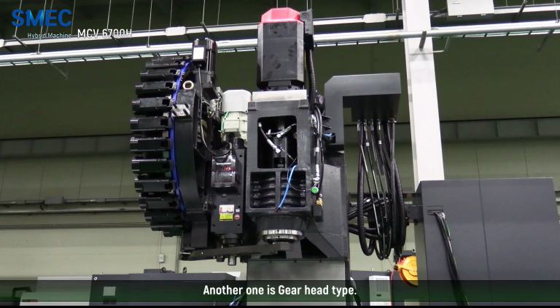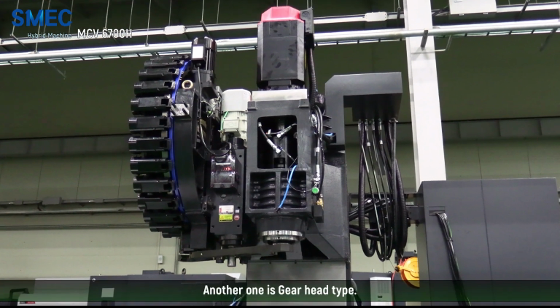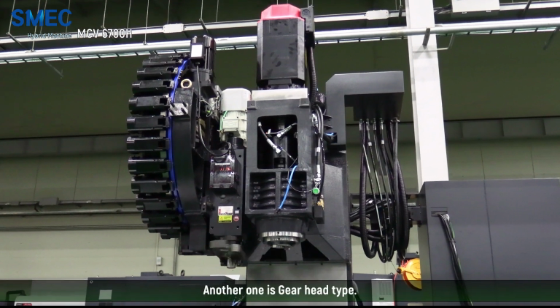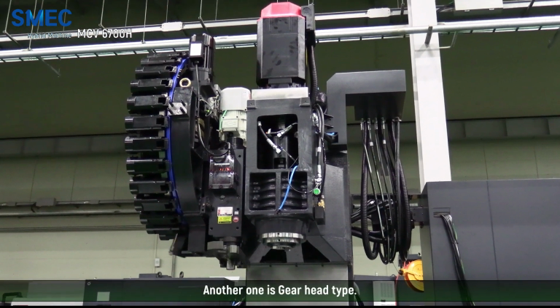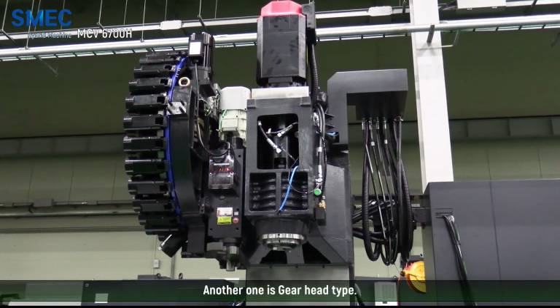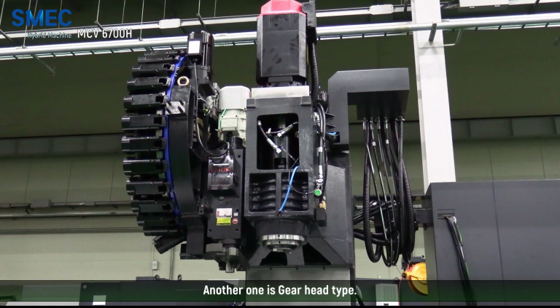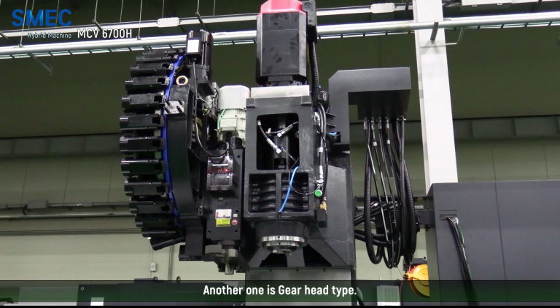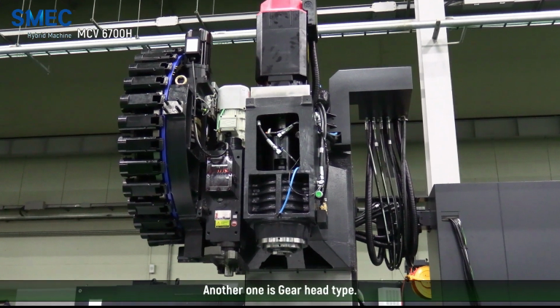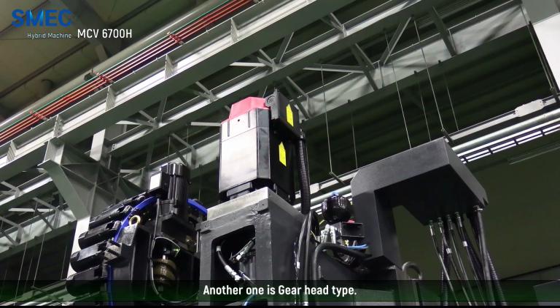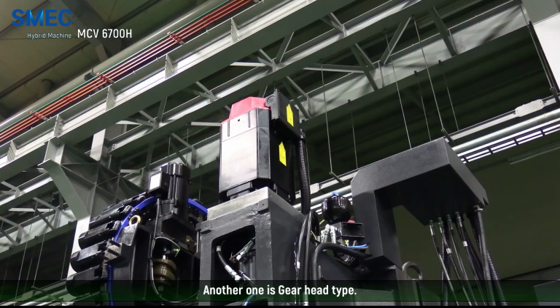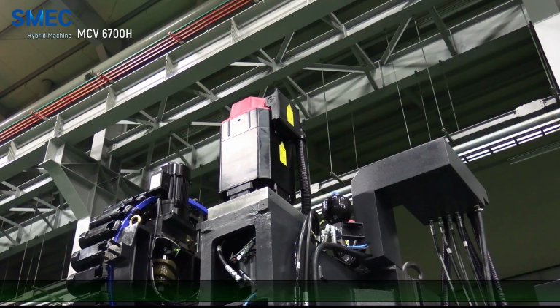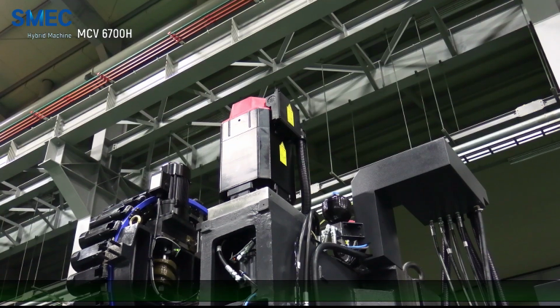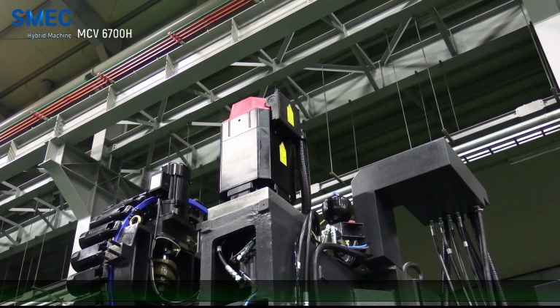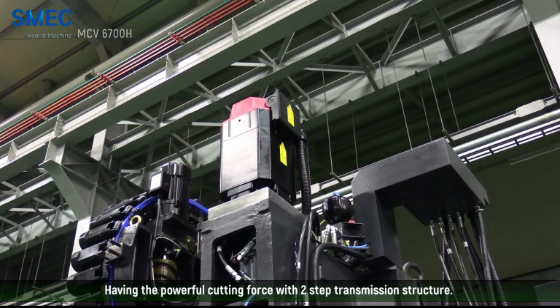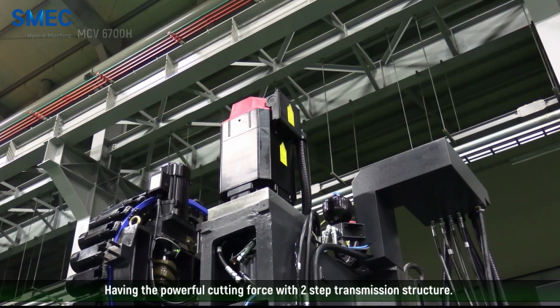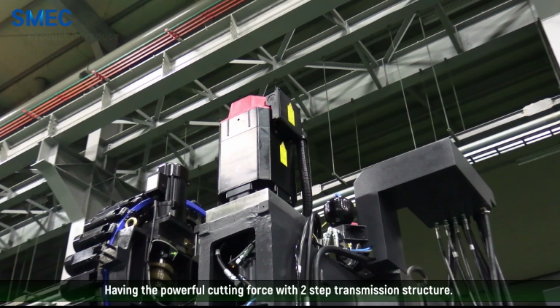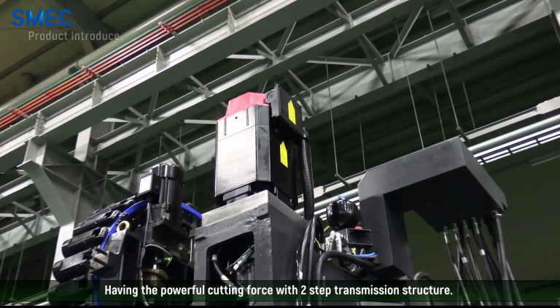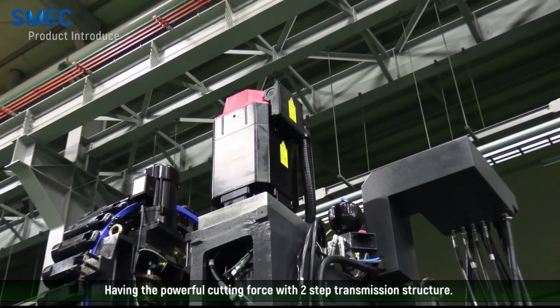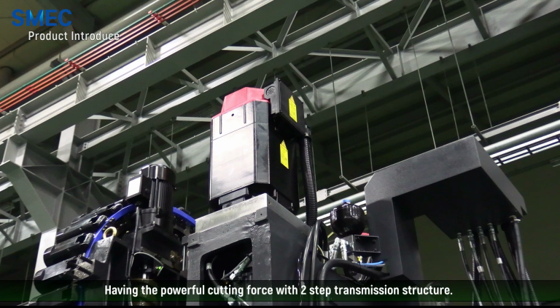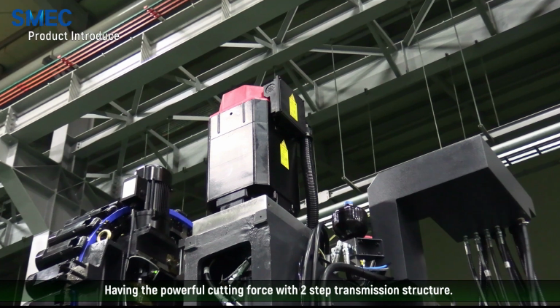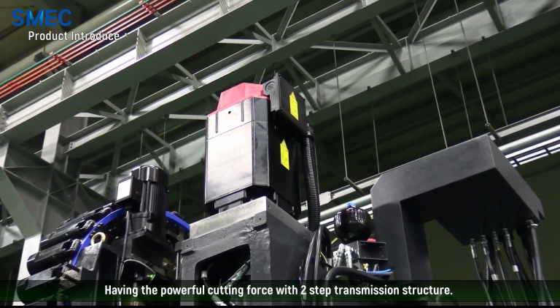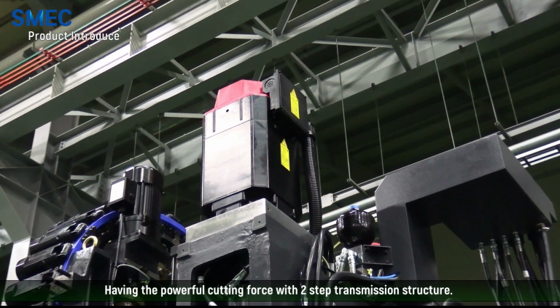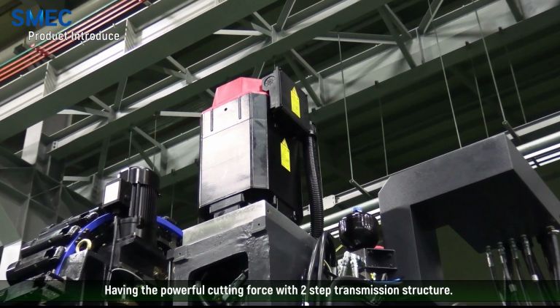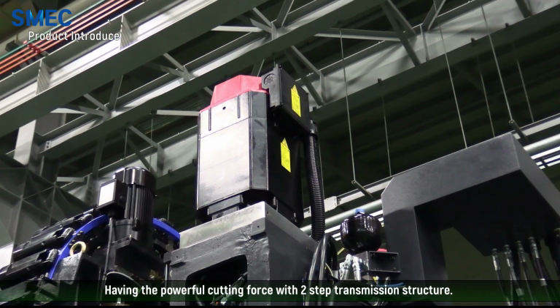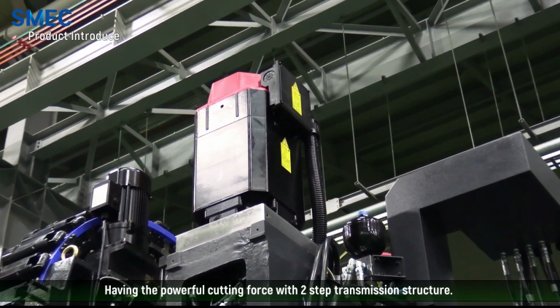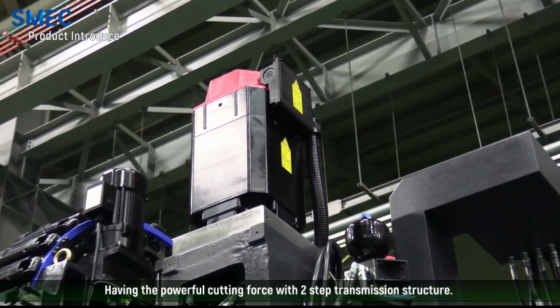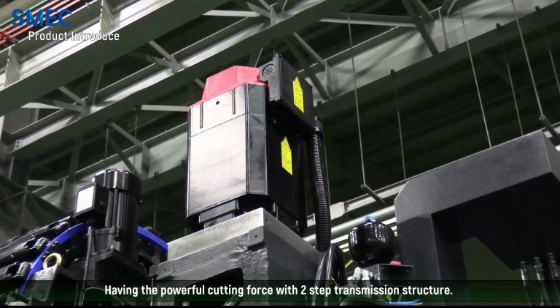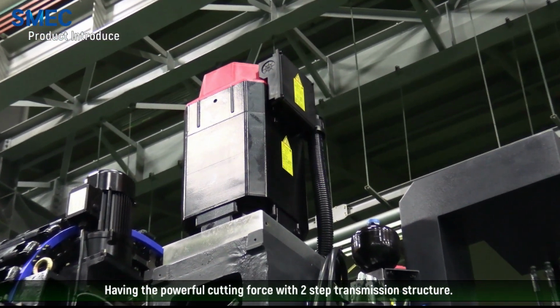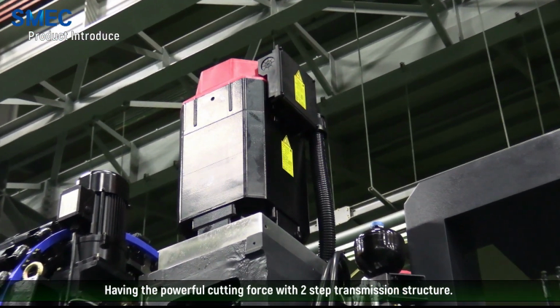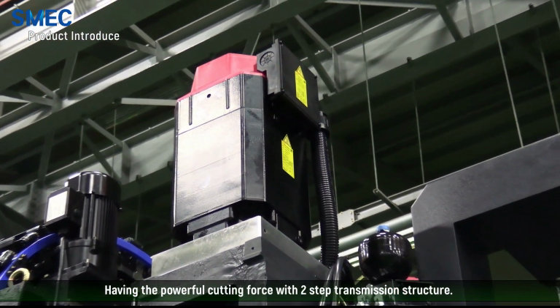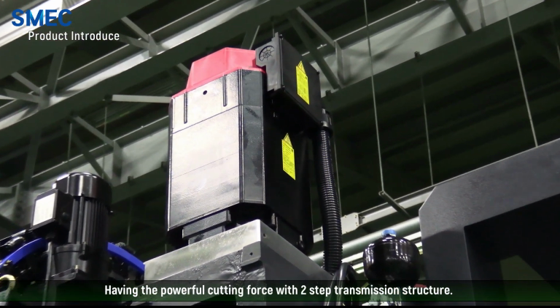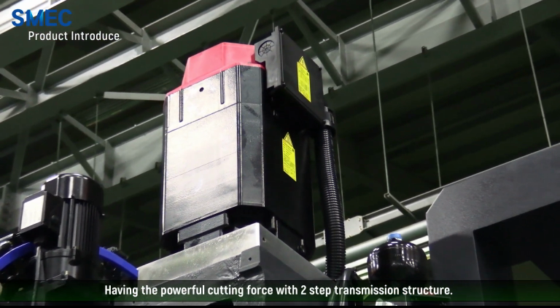Another one is the gear head type, having powerful cutting force with a two-step transmission structure.